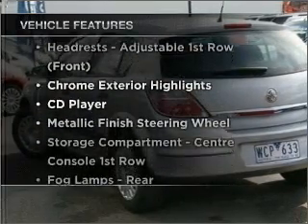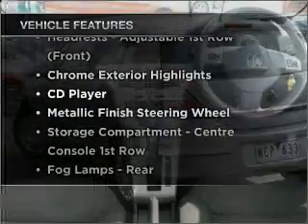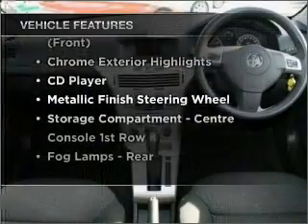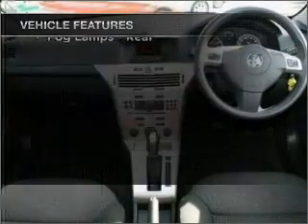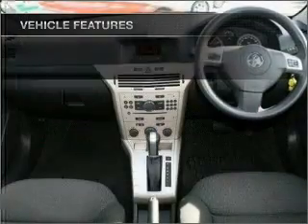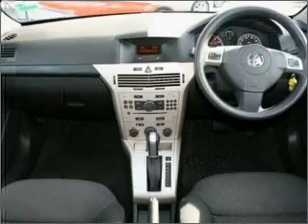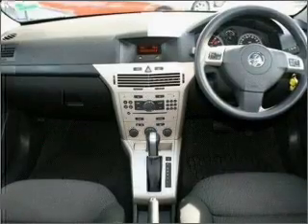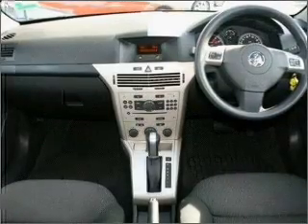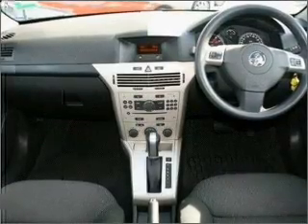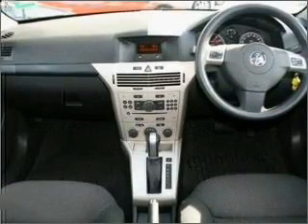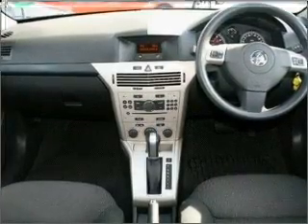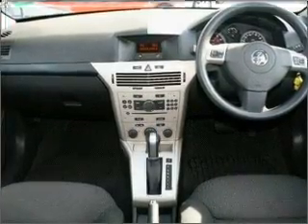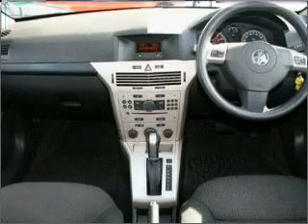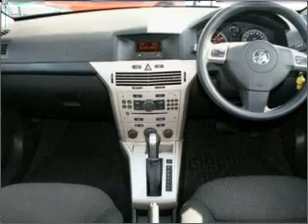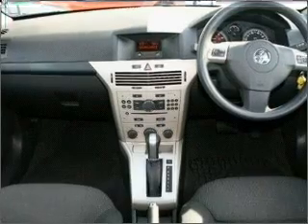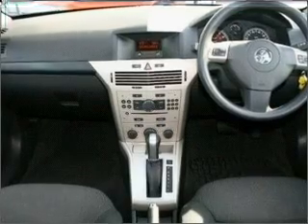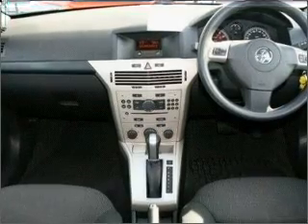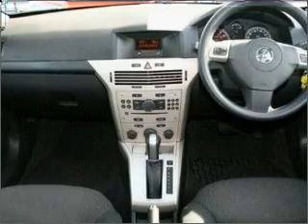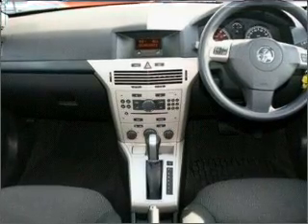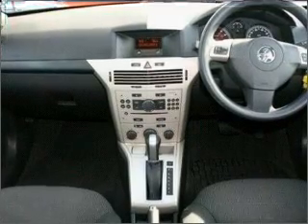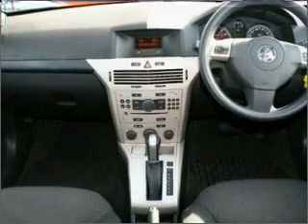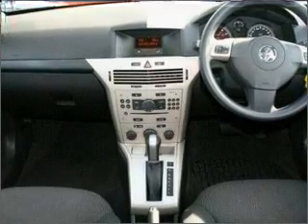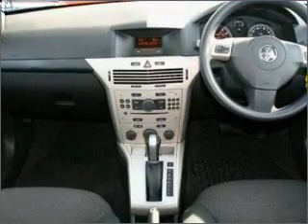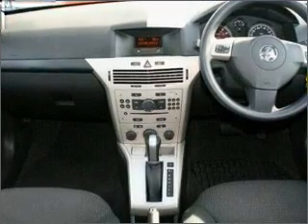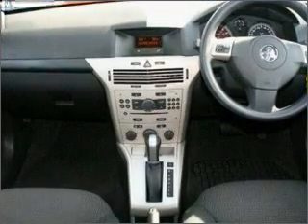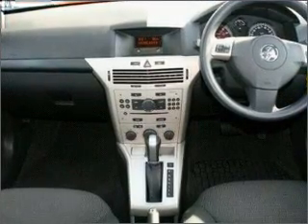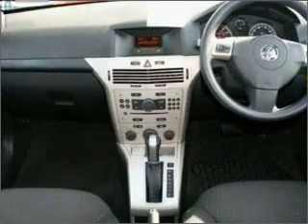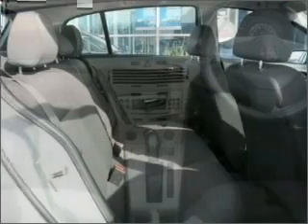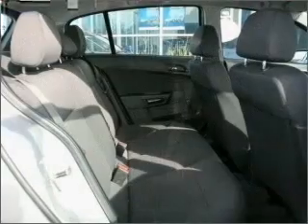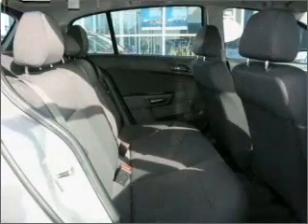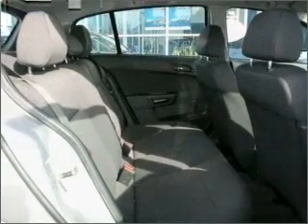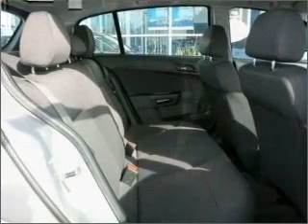Central locking, power windows, a CD player, an adjustable tilt steering wheel, ventilated disc brakes, and a side airbag.